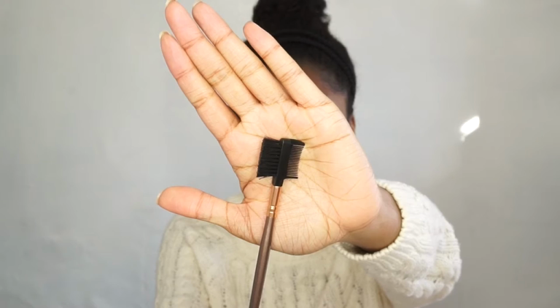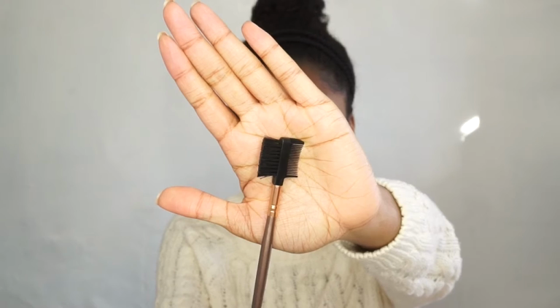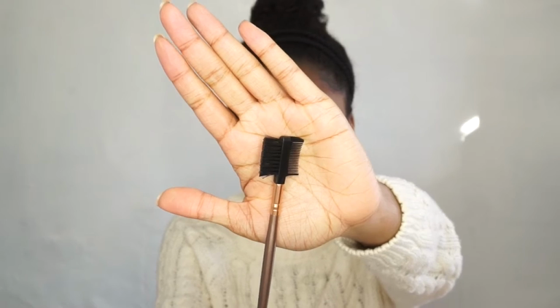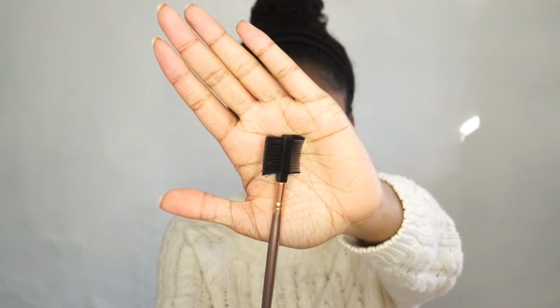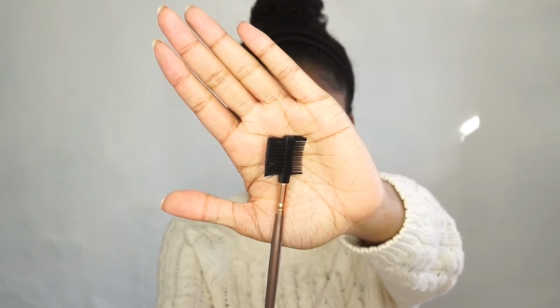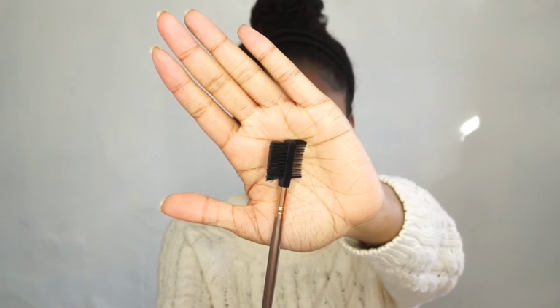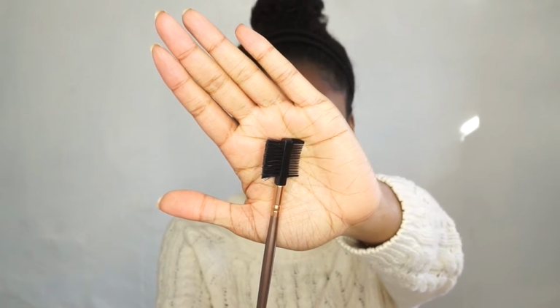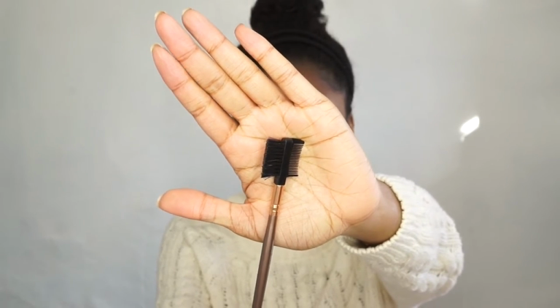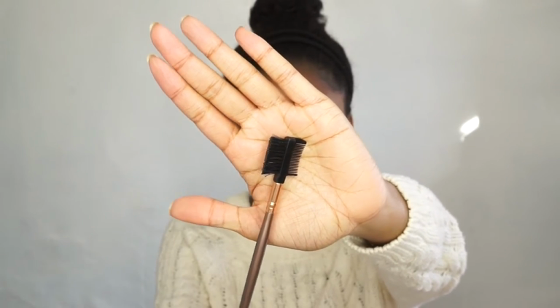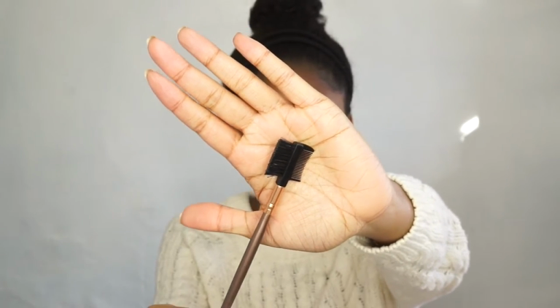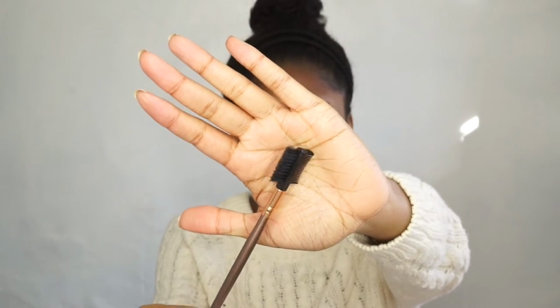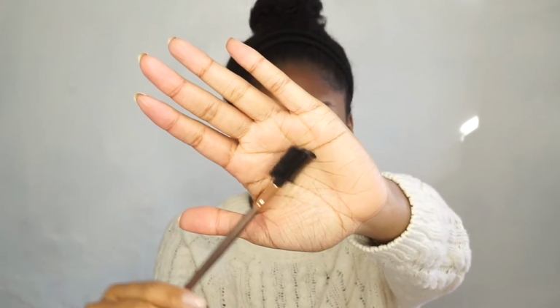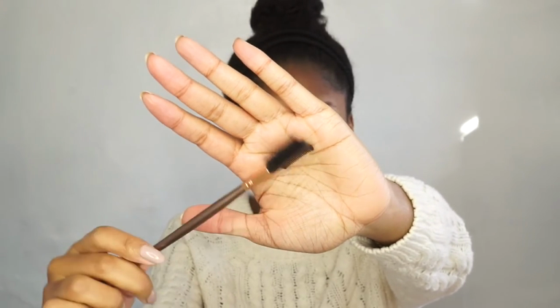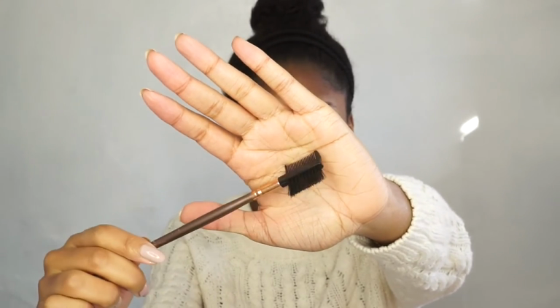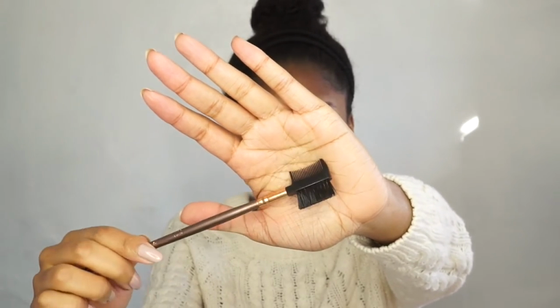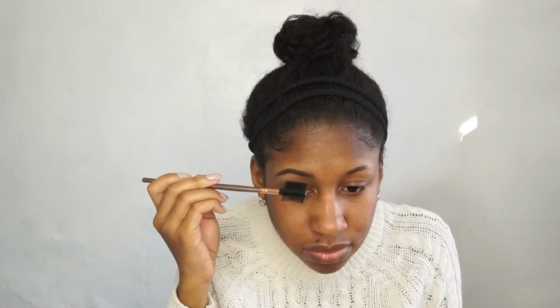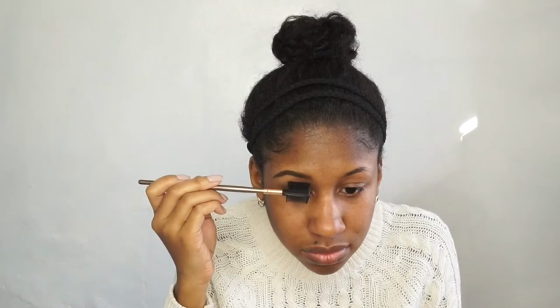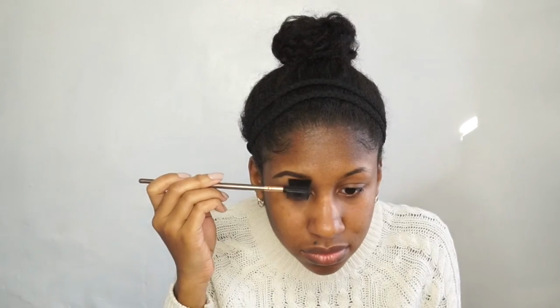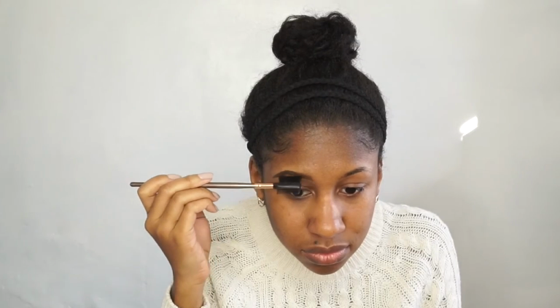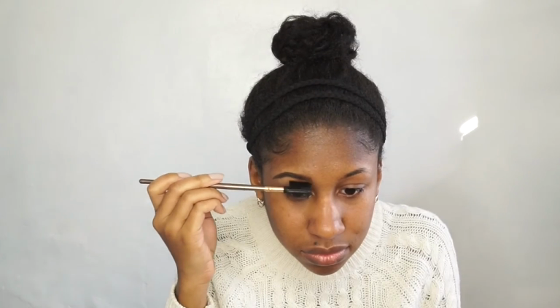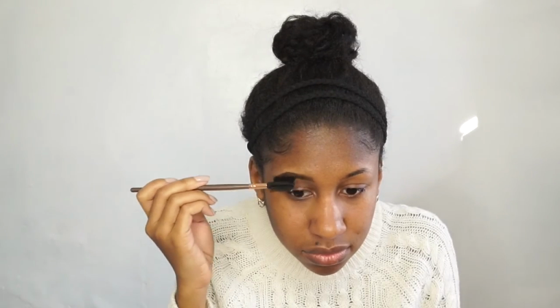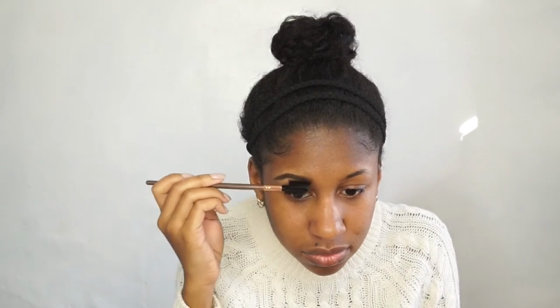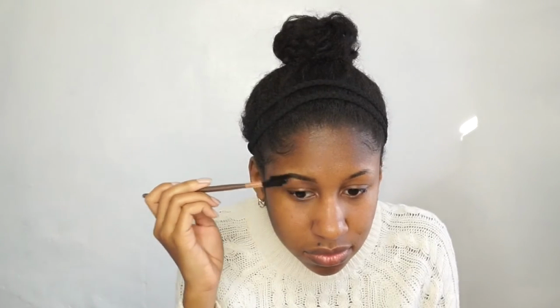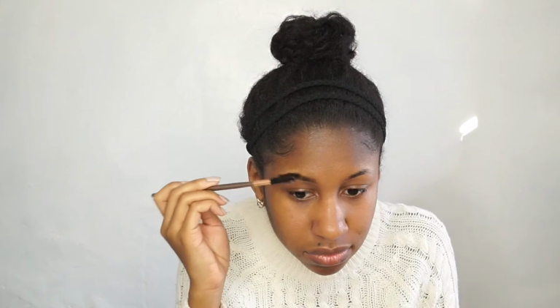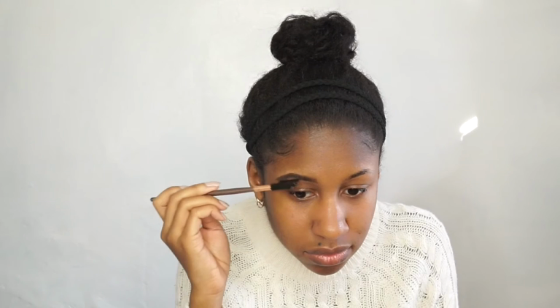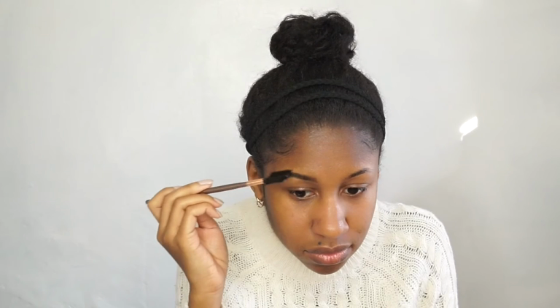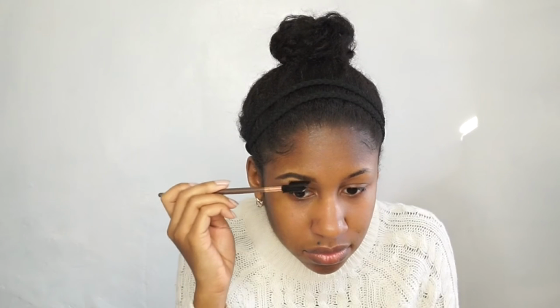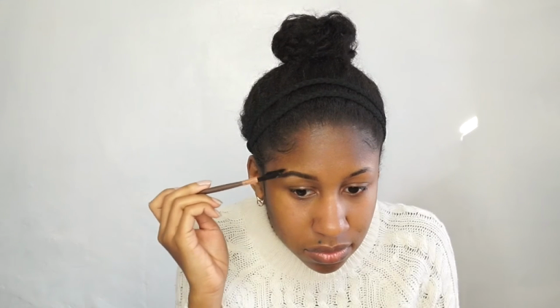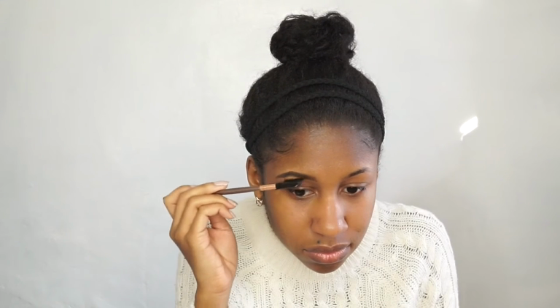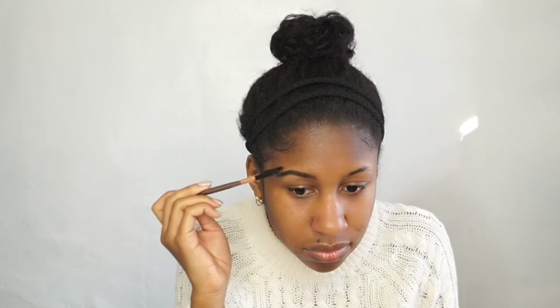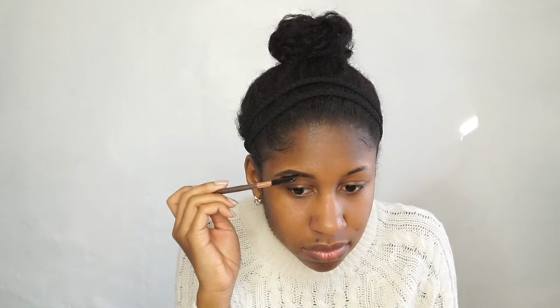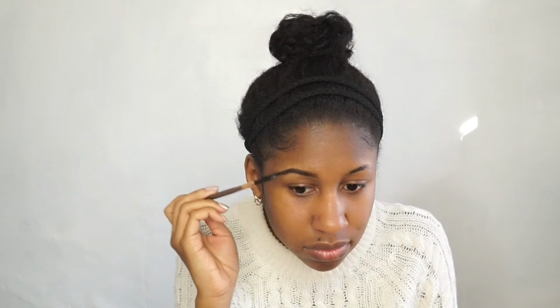Now I'll just be using this brow shaper brush to brush the product through my brows and make sure everything looks even.